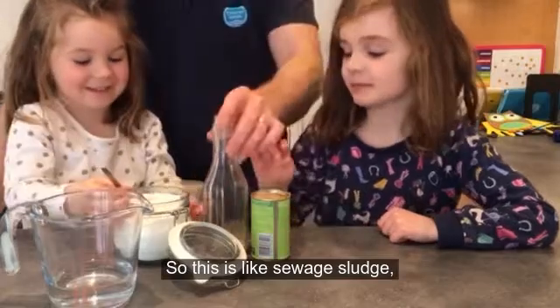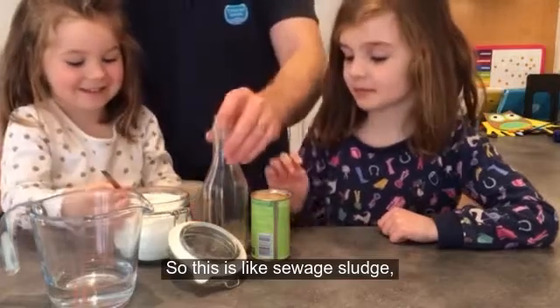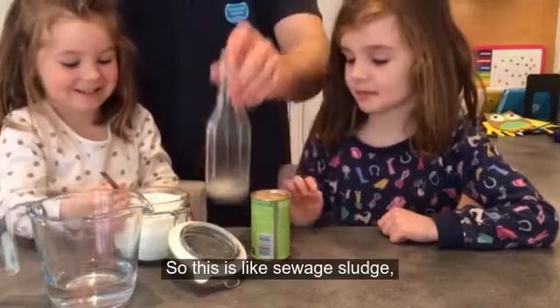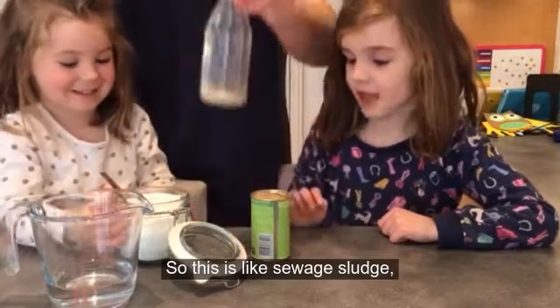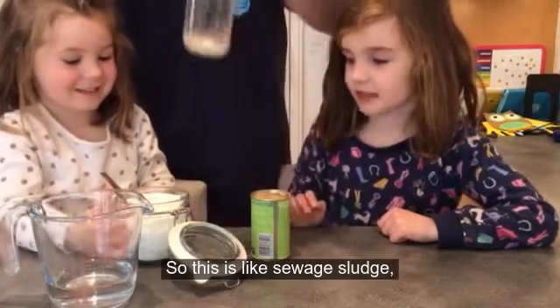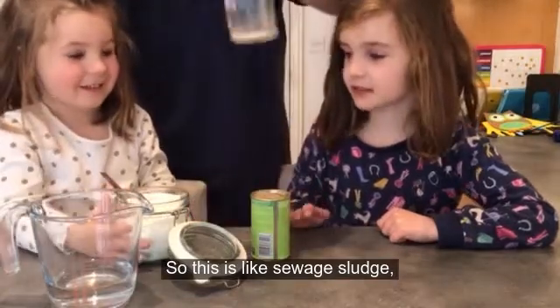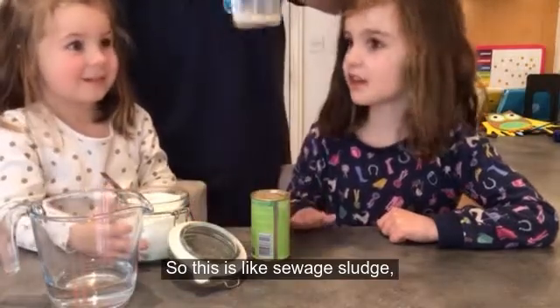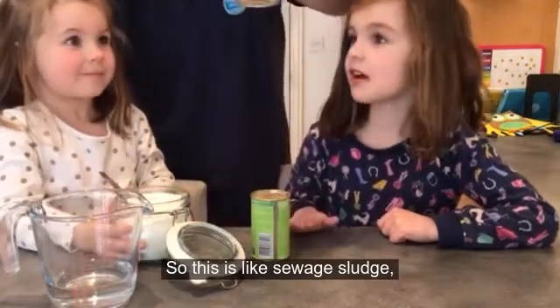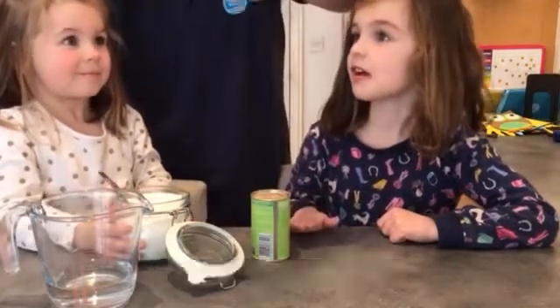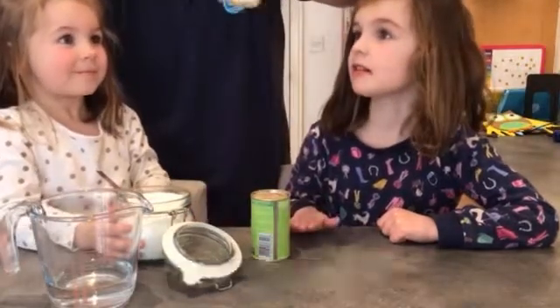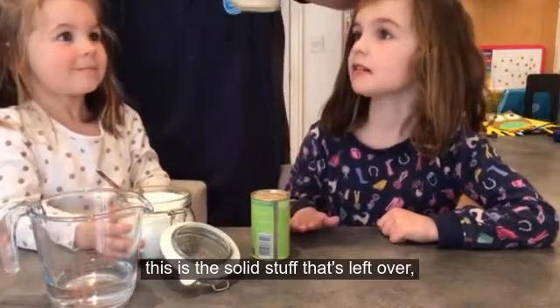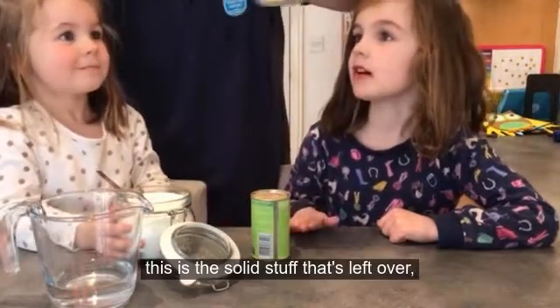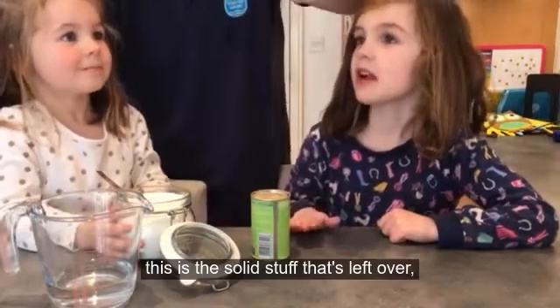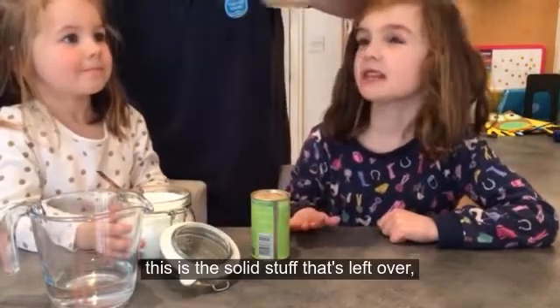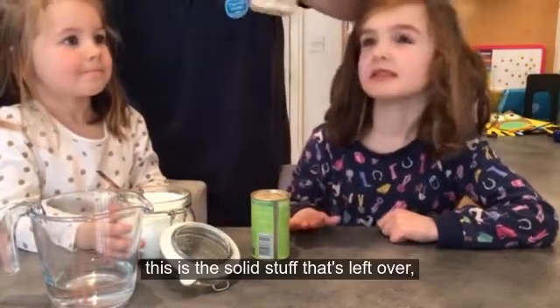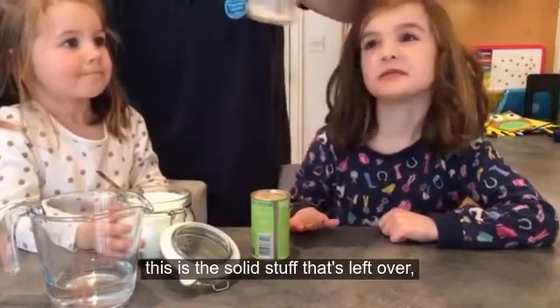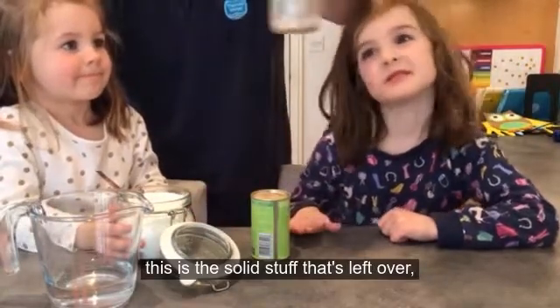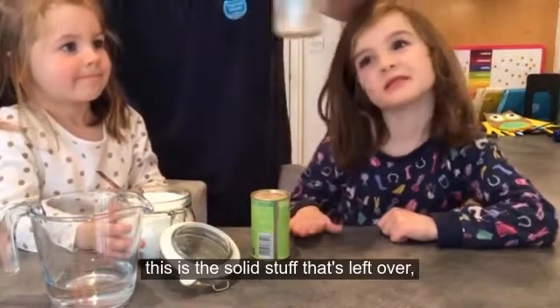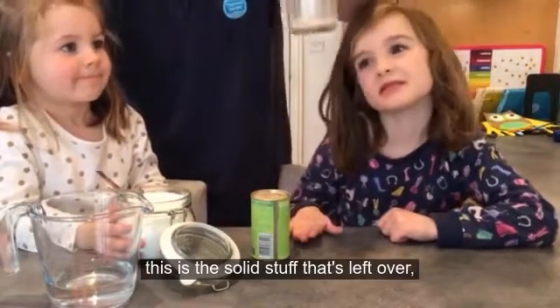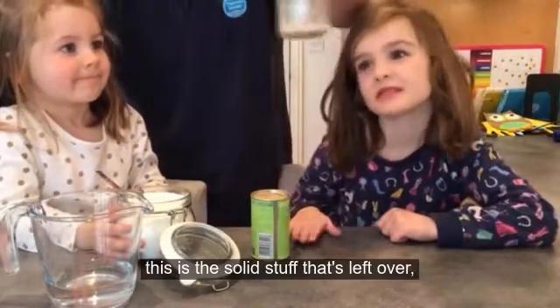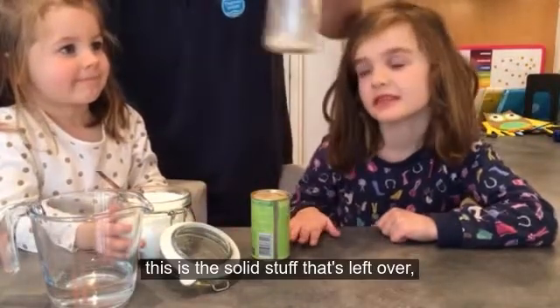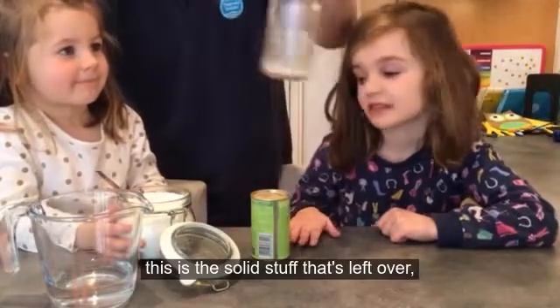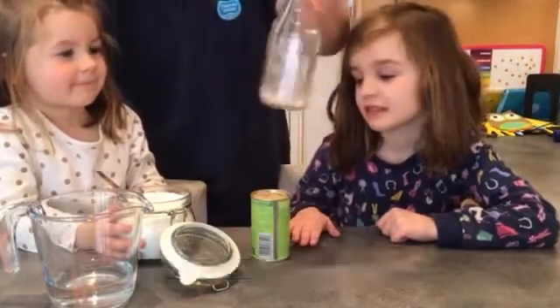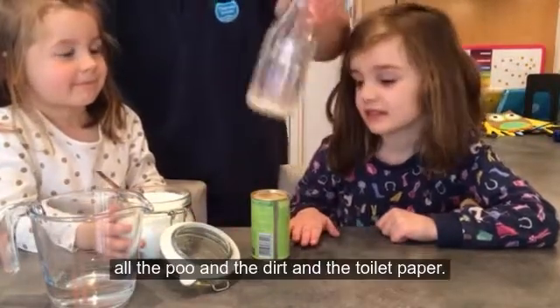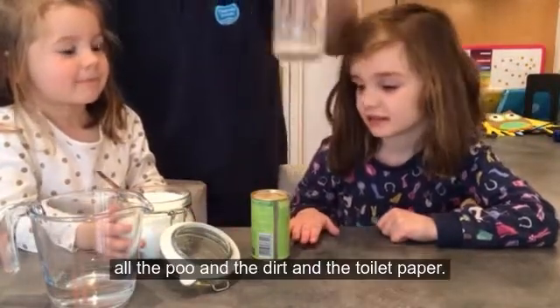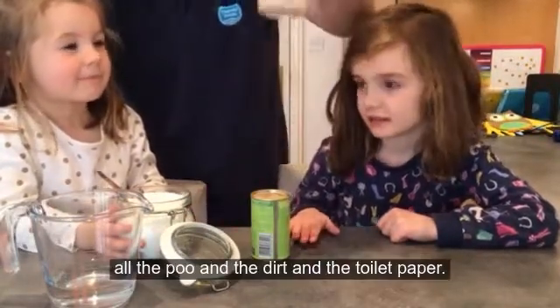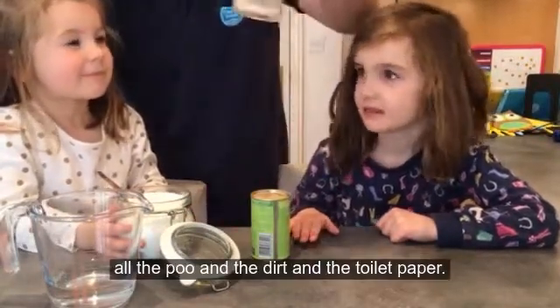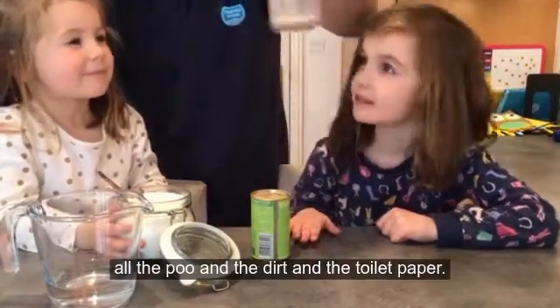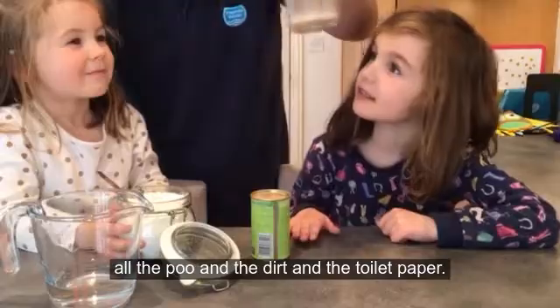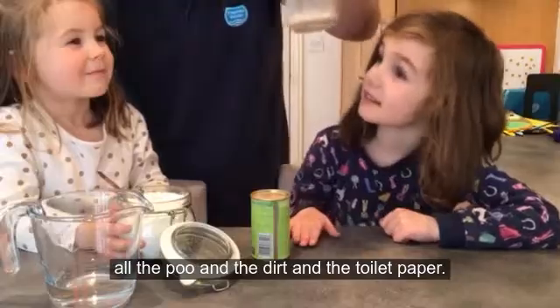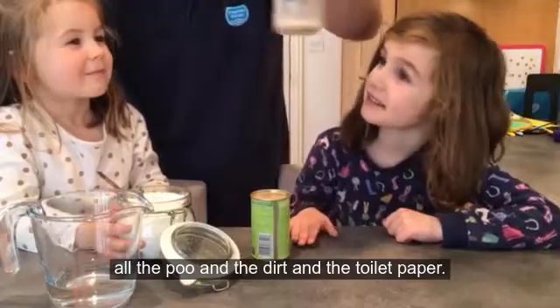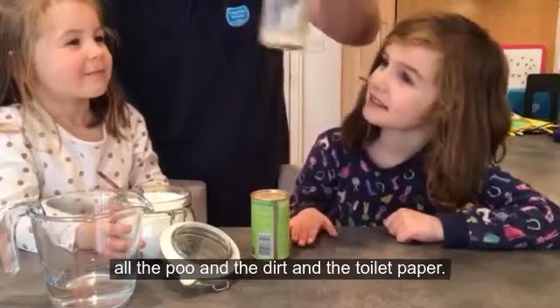So this is like sewage sludge — this is the solid stuff that's left over, all the poo and the dirt from the toilet.